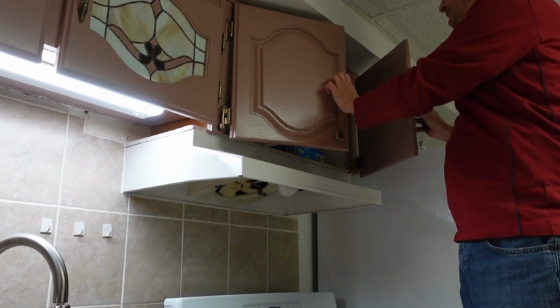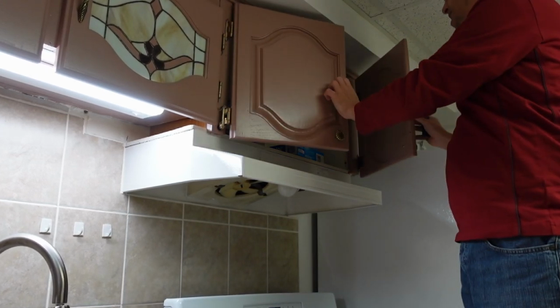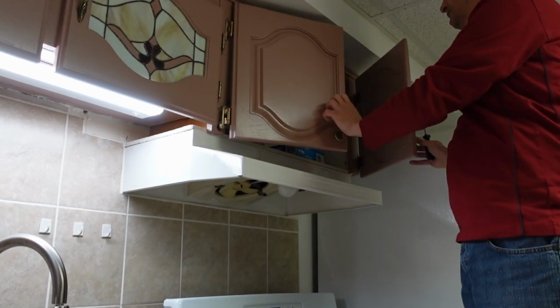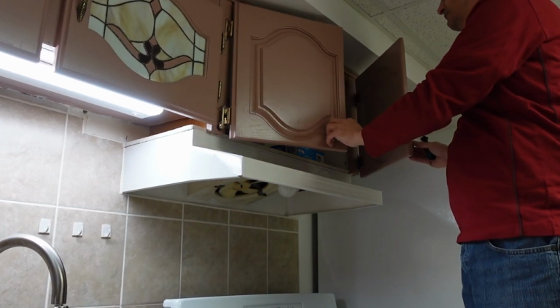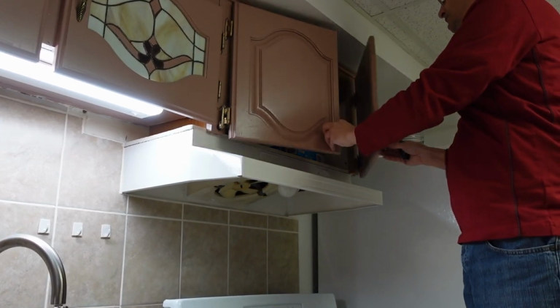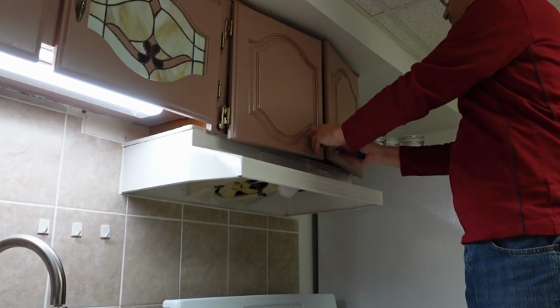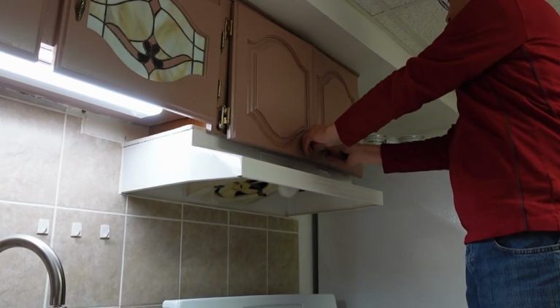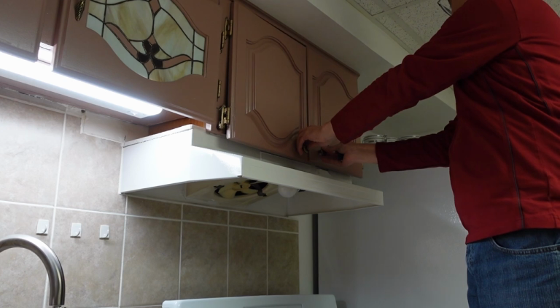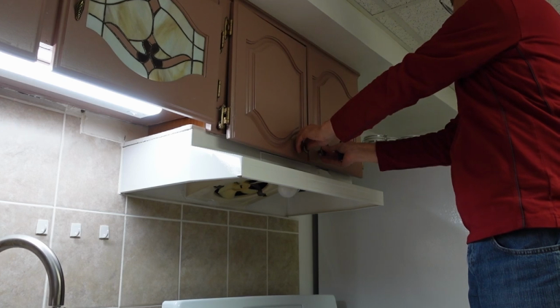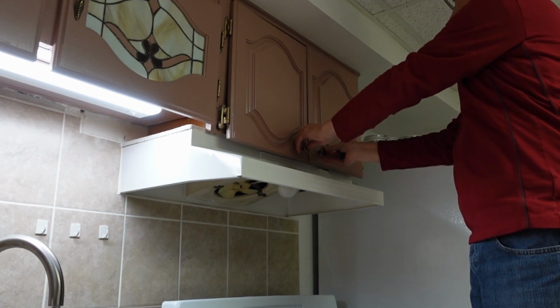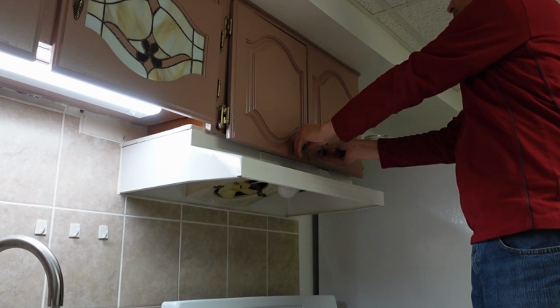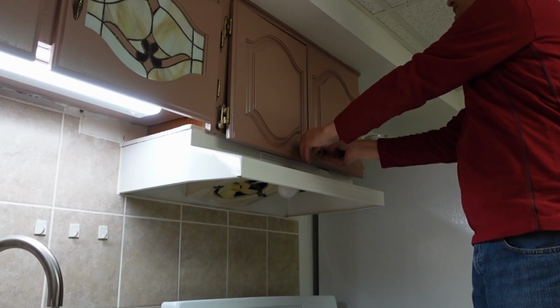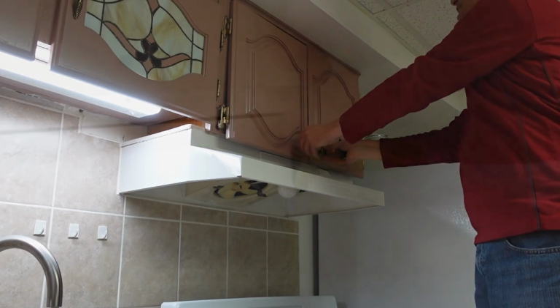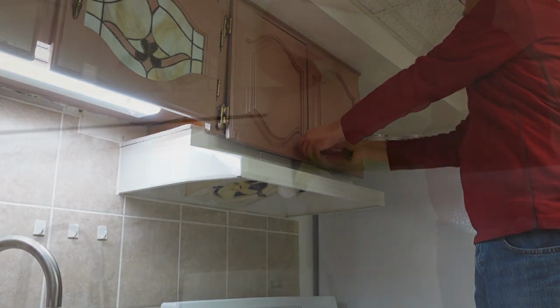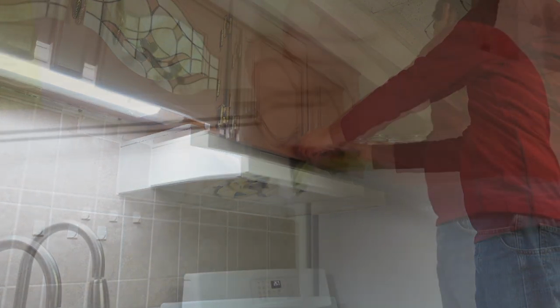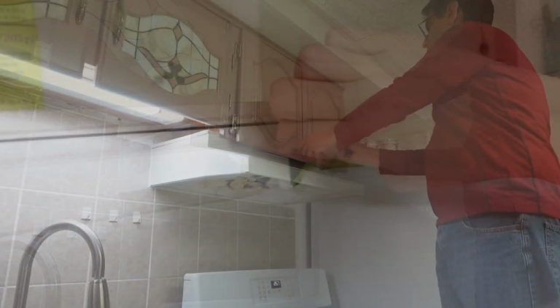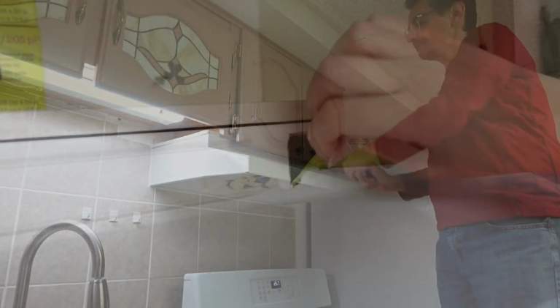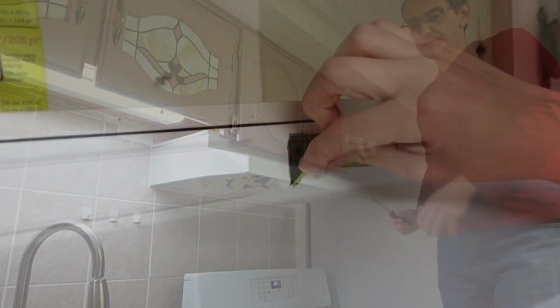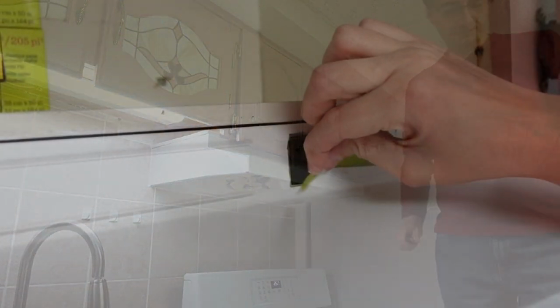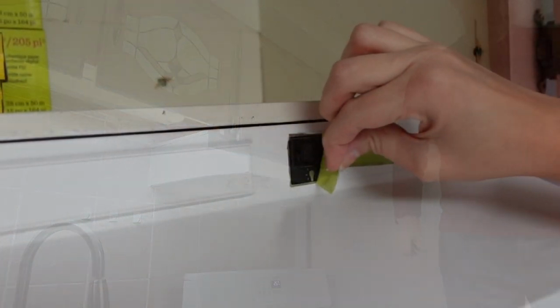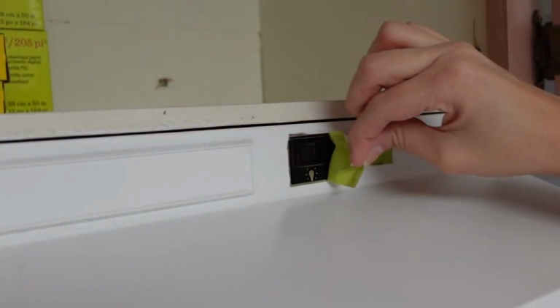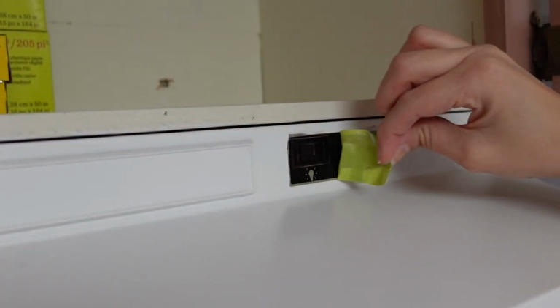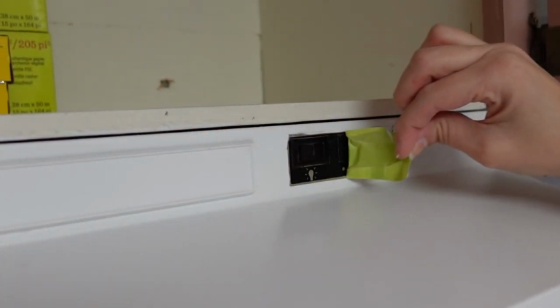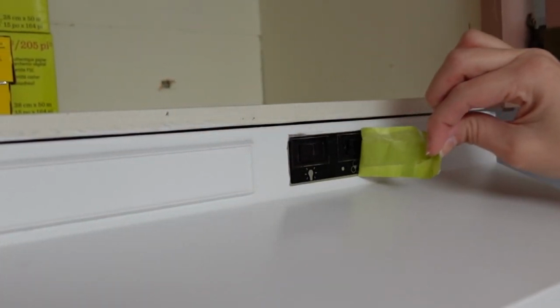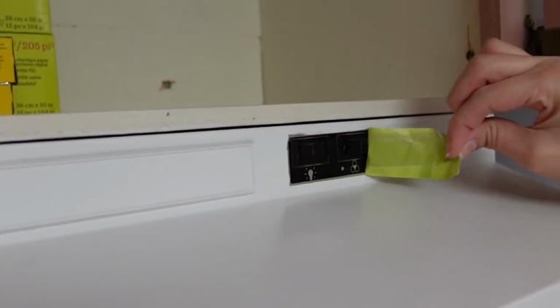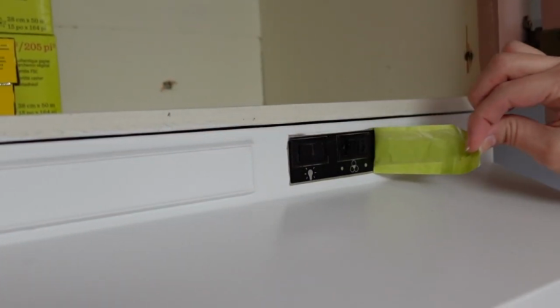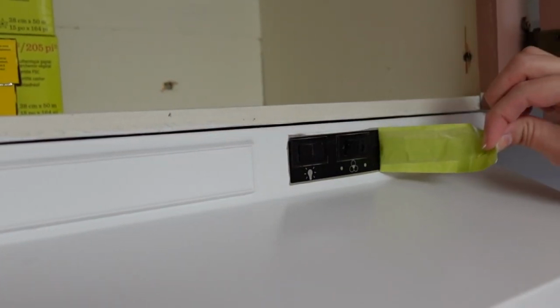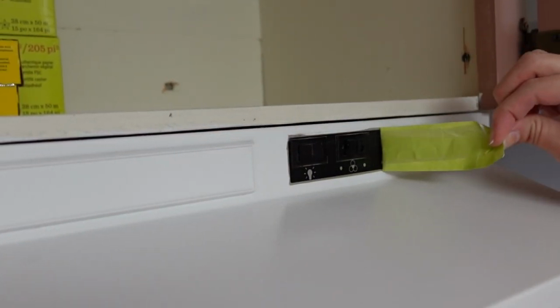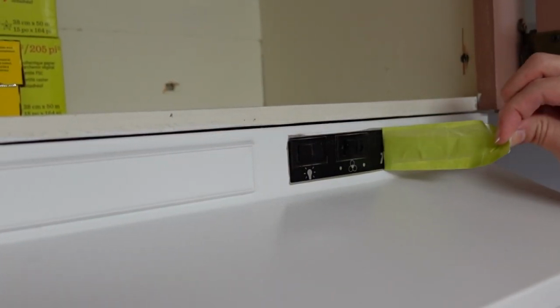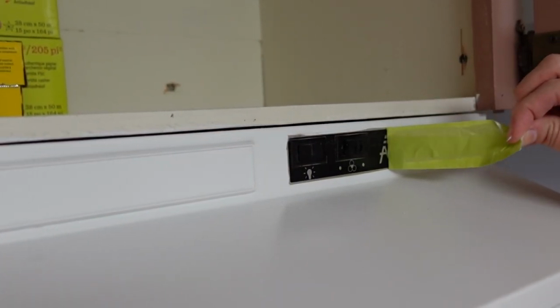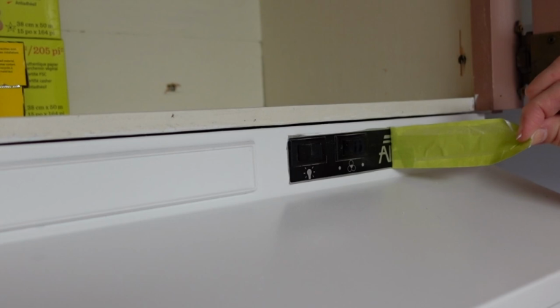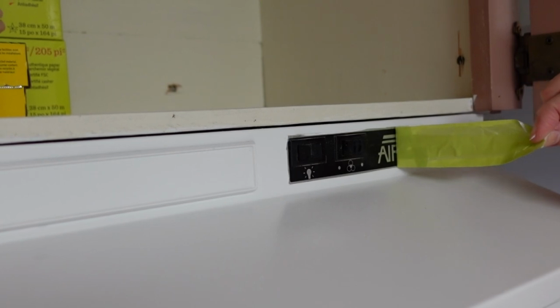You can't wipe down the actual range hood for 48 hours — that's a perfect excuse to order in instead of cooking.